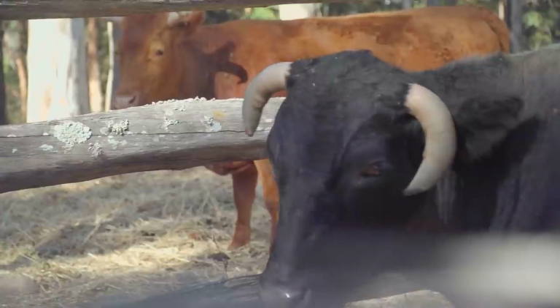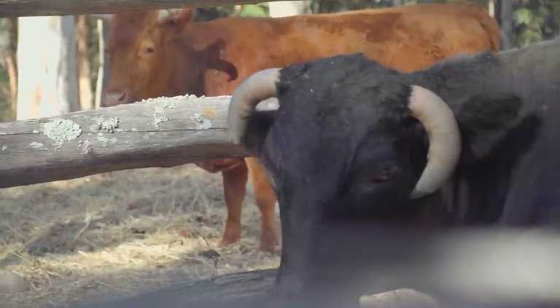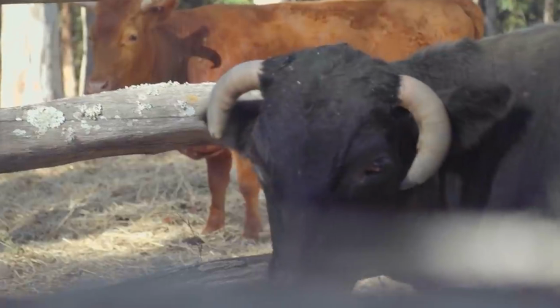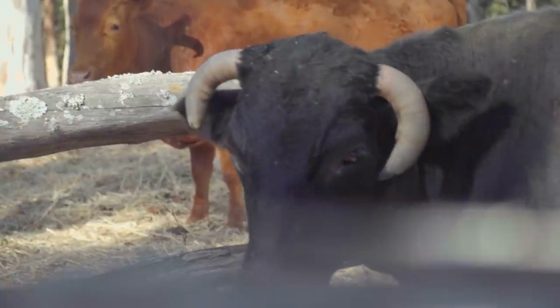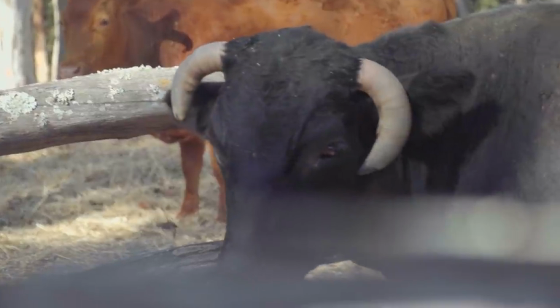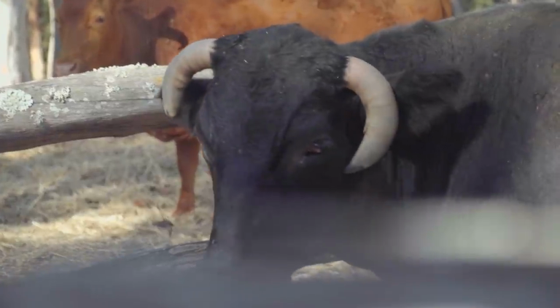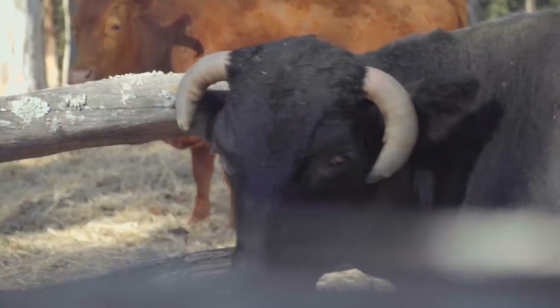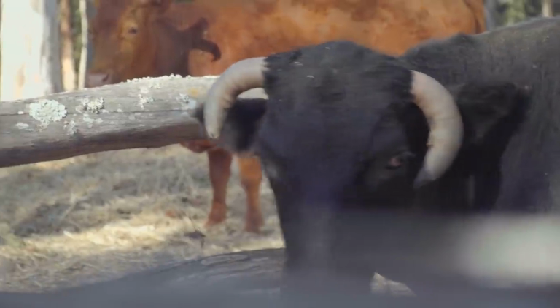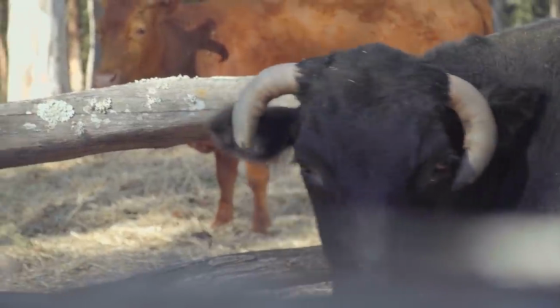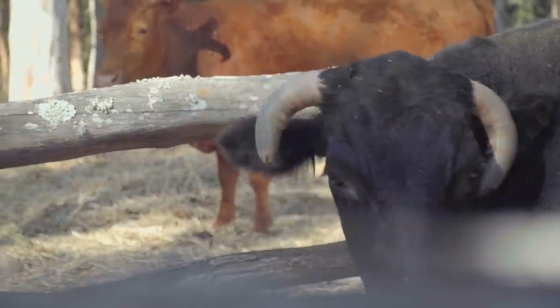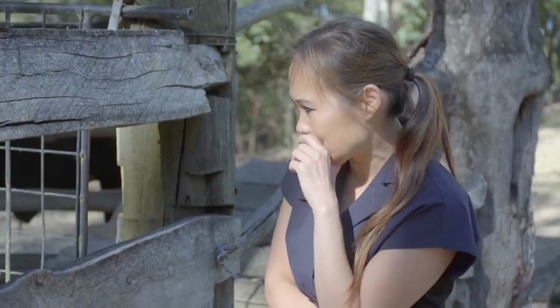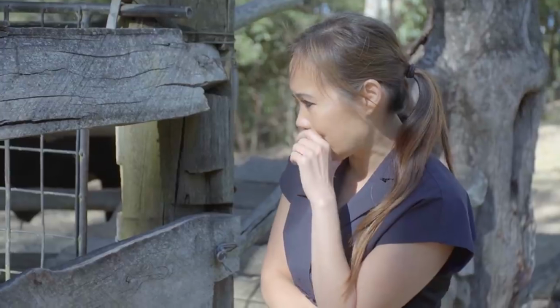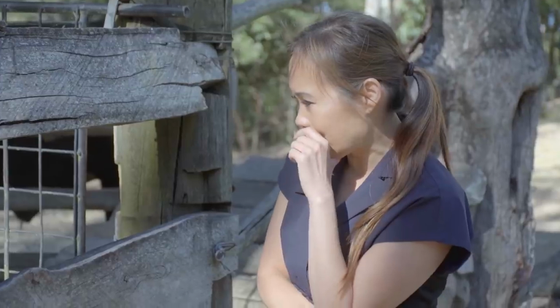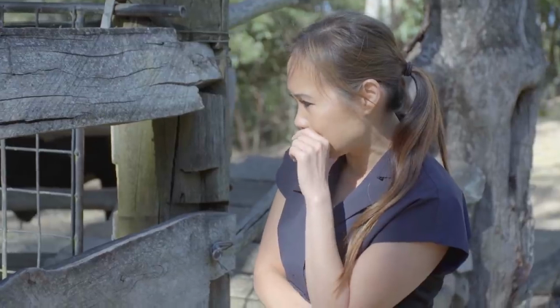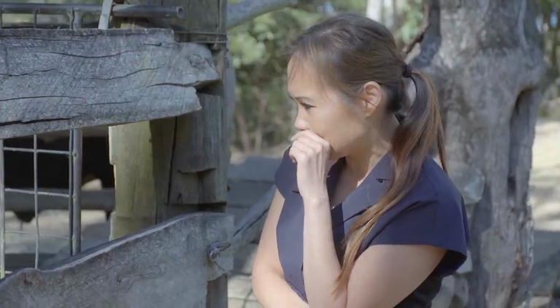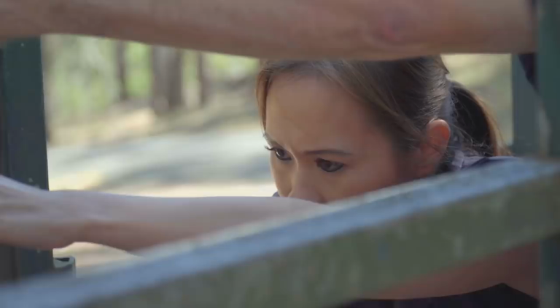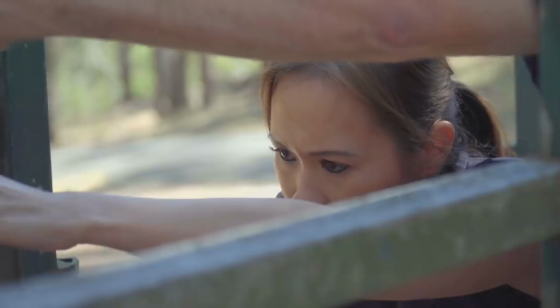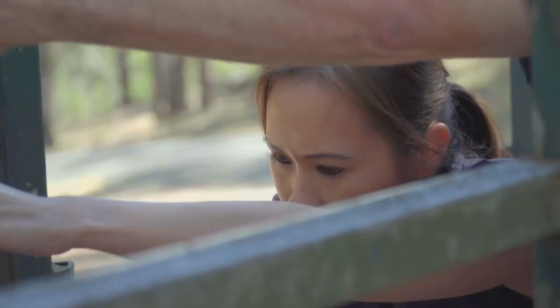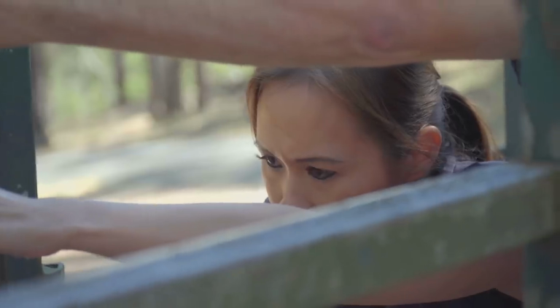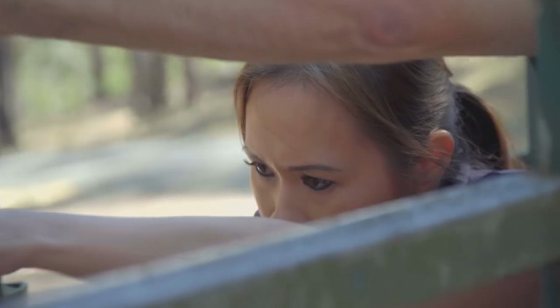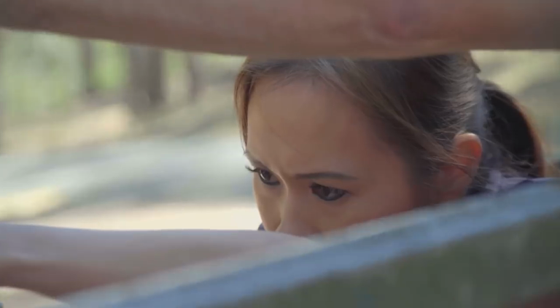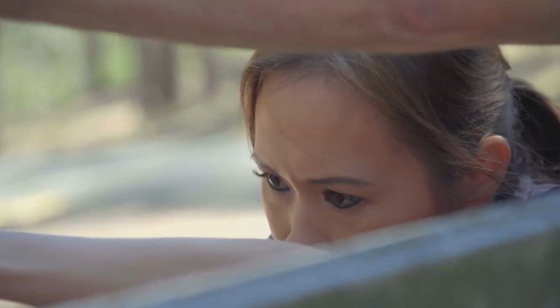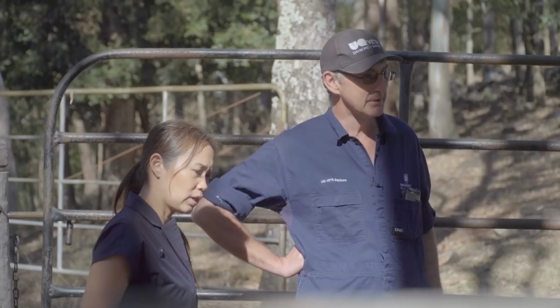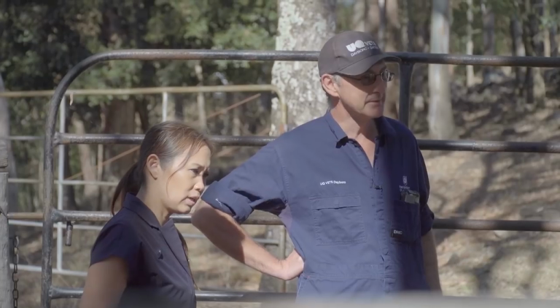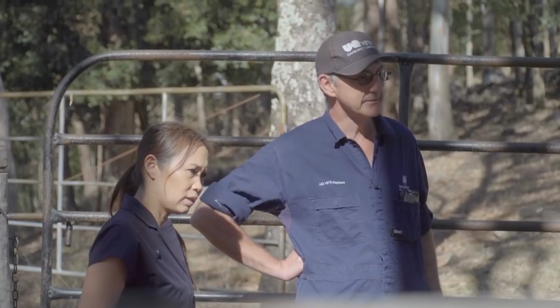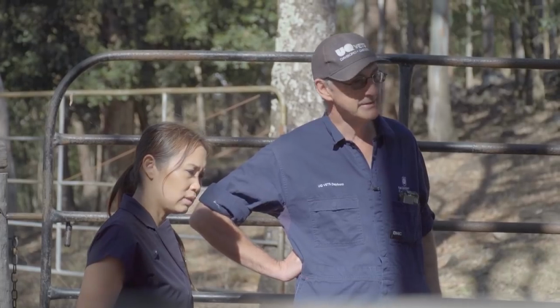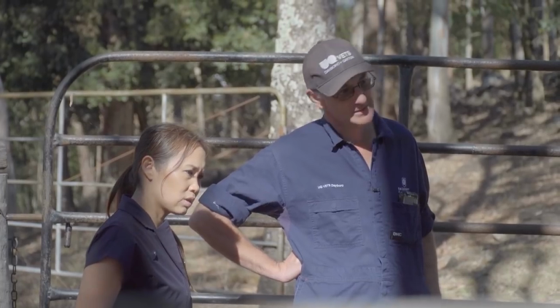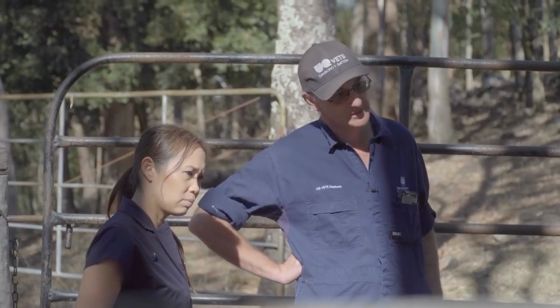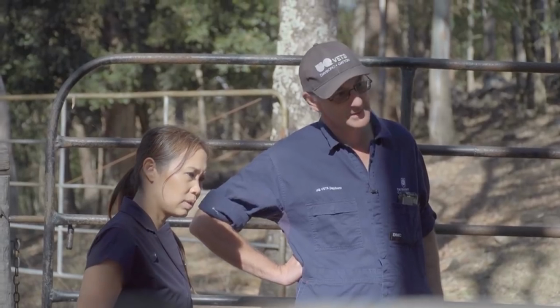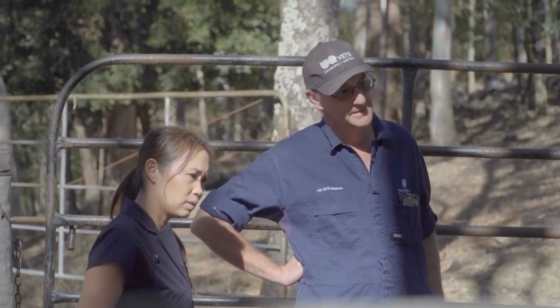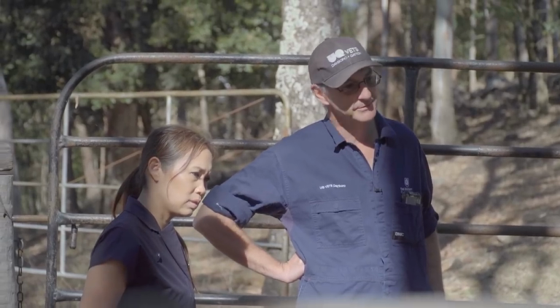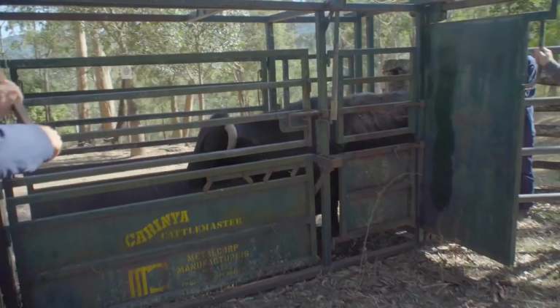You can definitely see that that left horn is quite abnormal. At some point it's going to start poking in the face, which is going to be unpleasant for him.